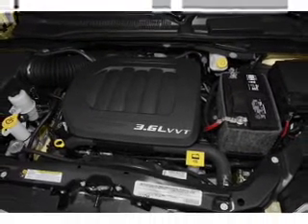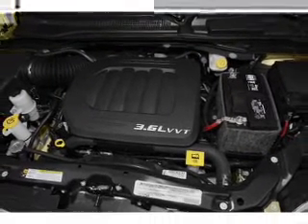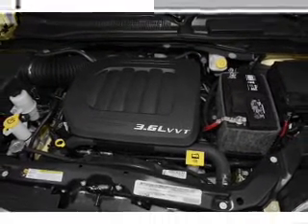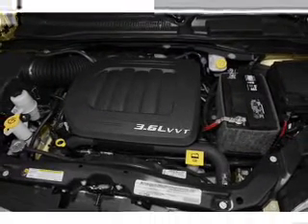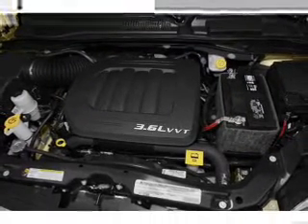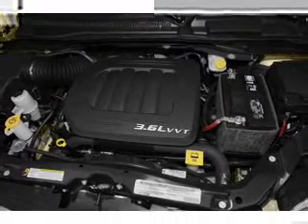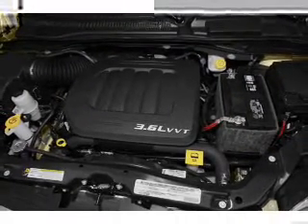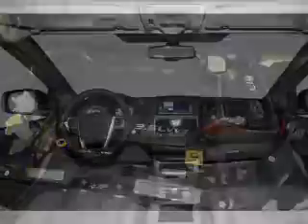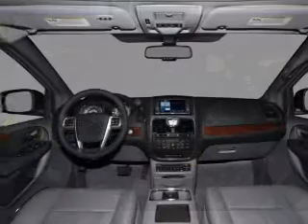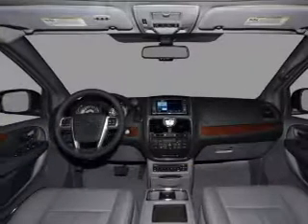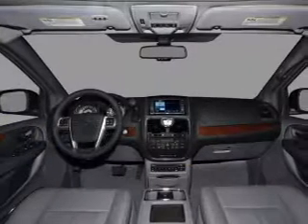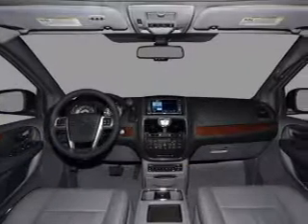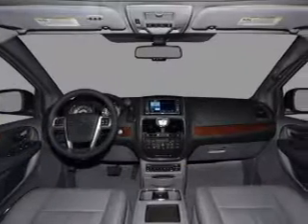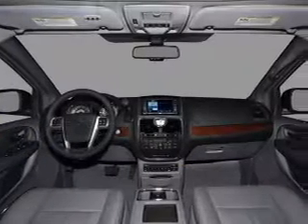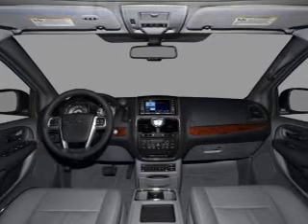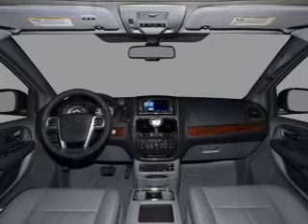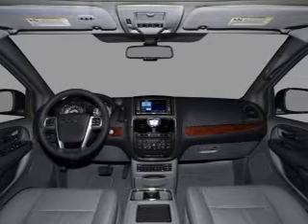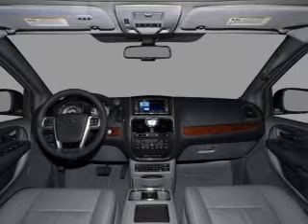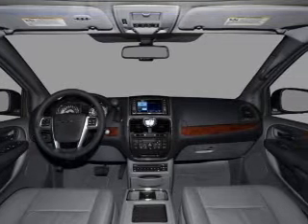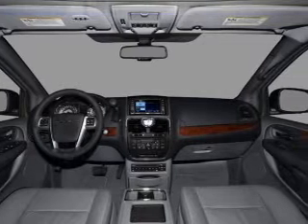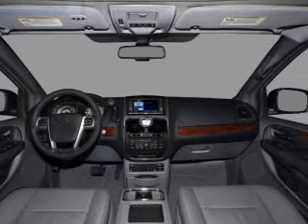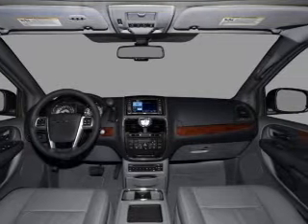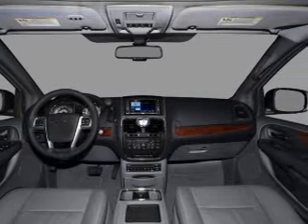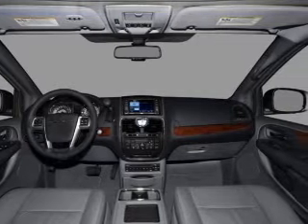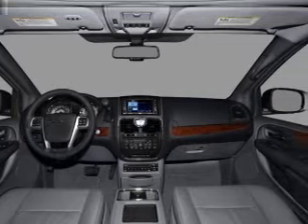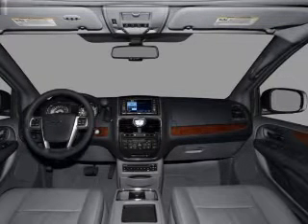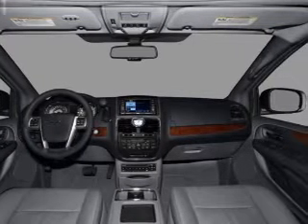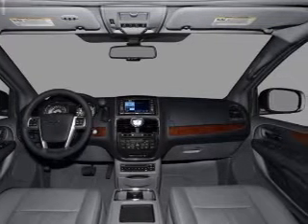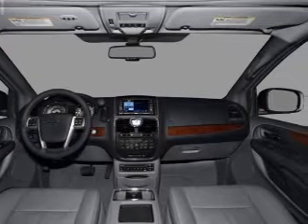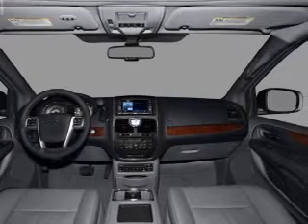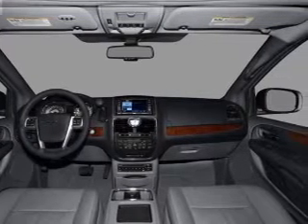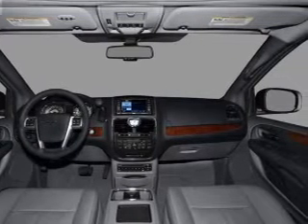Enjoy the flexibility of multi-zone temperature controls. Call today to schedule a test drive.